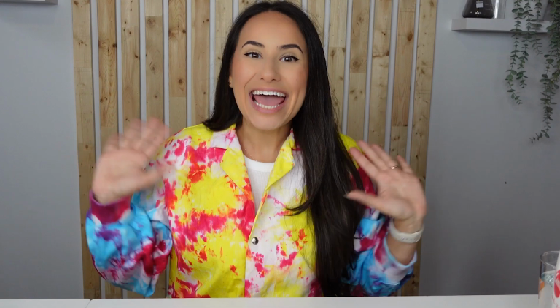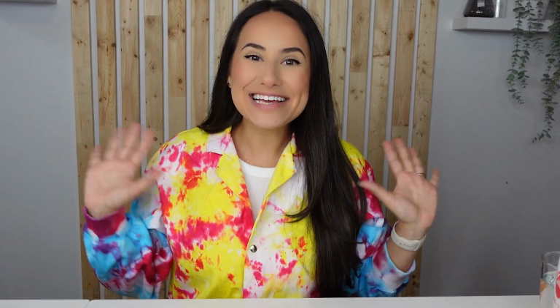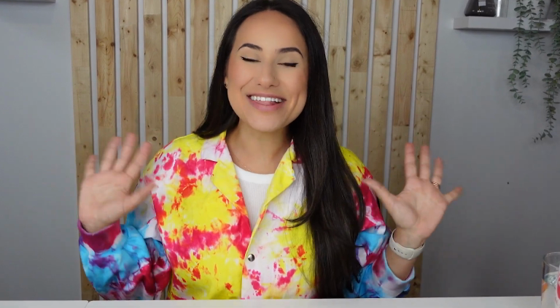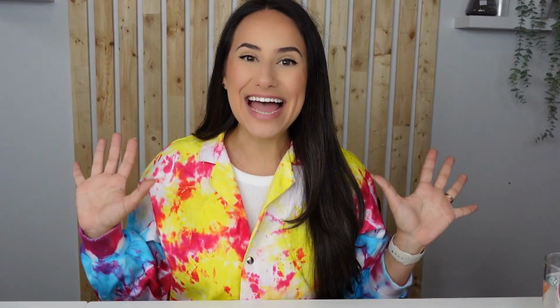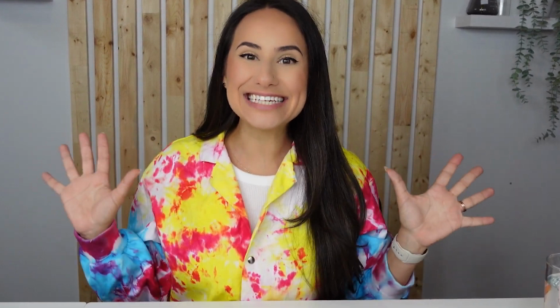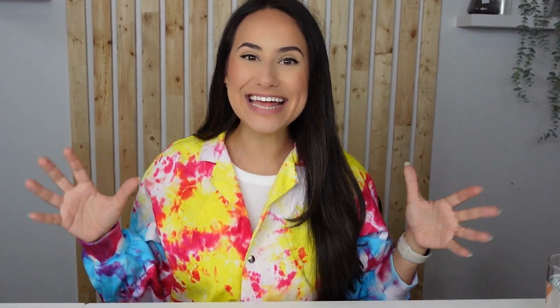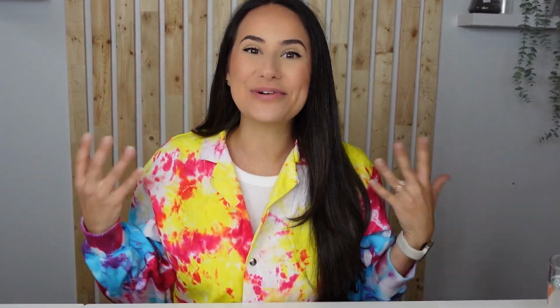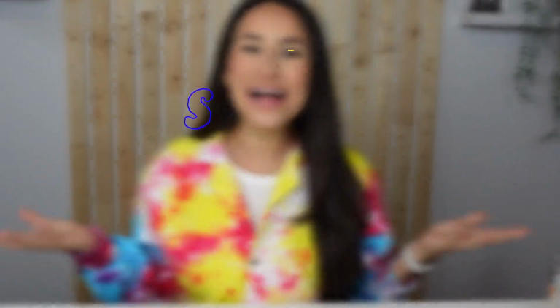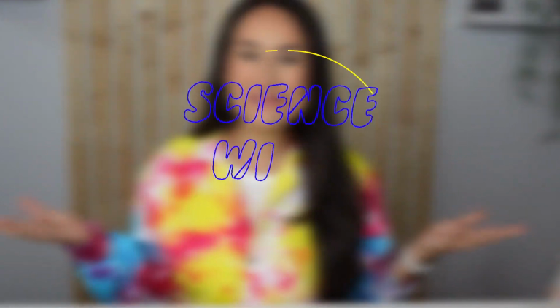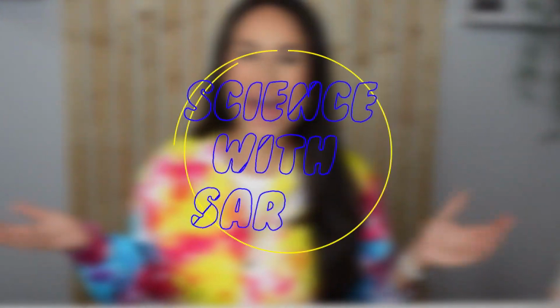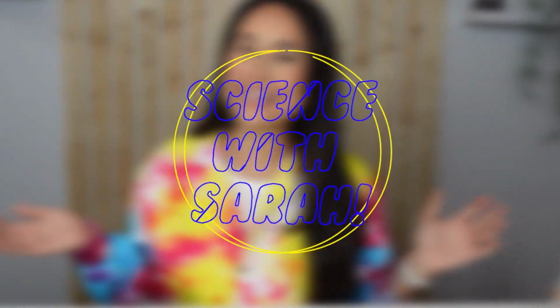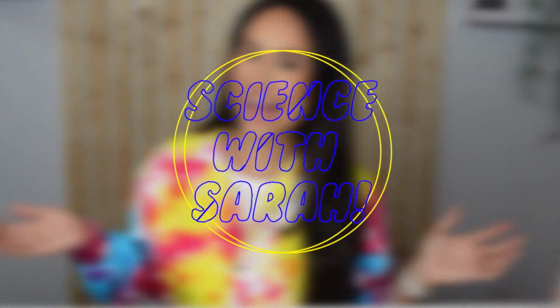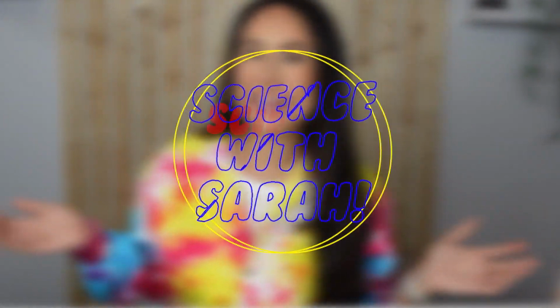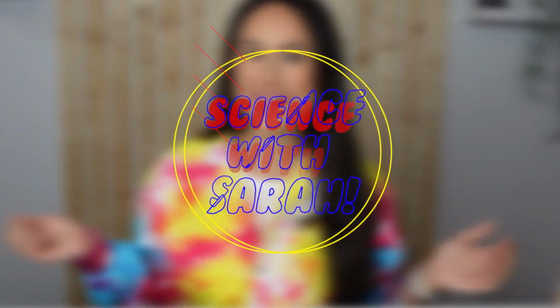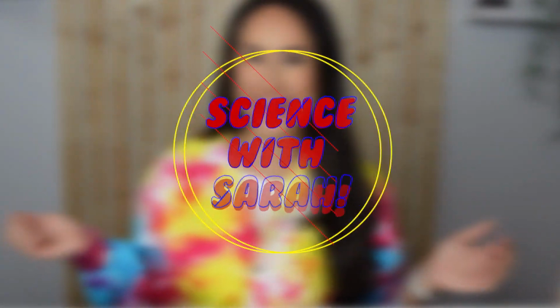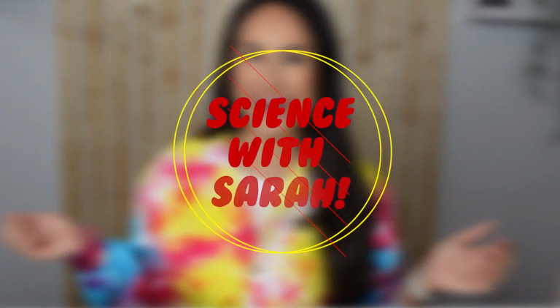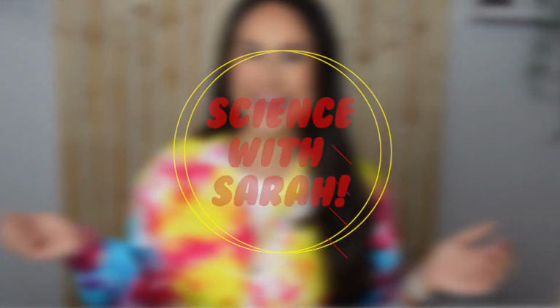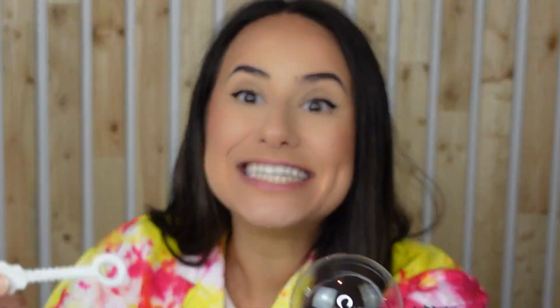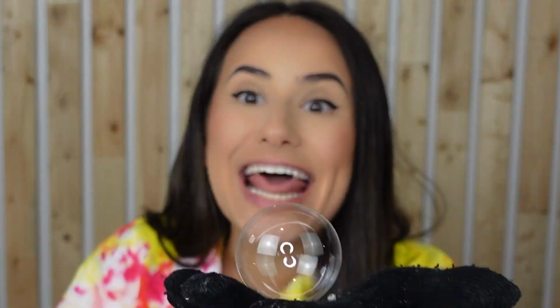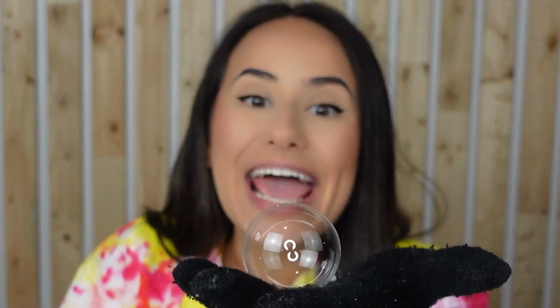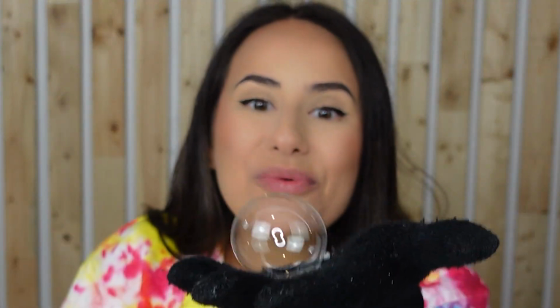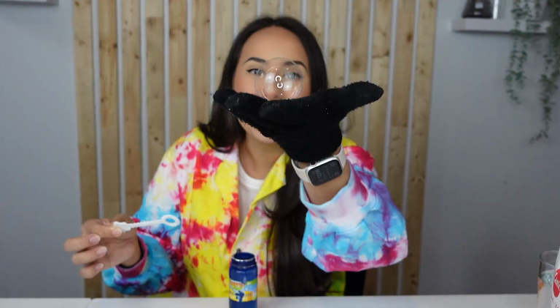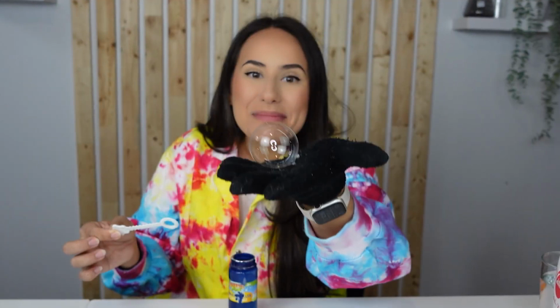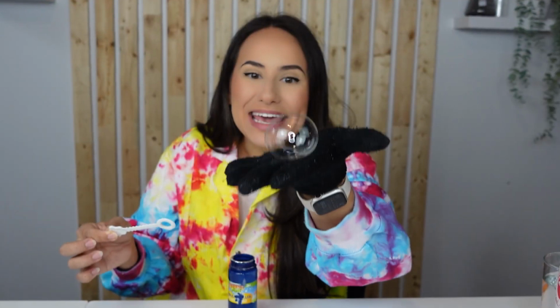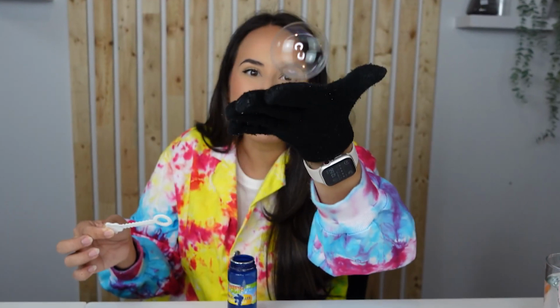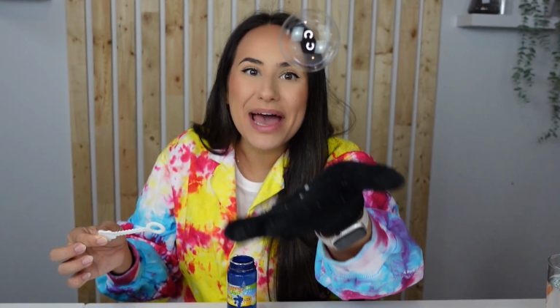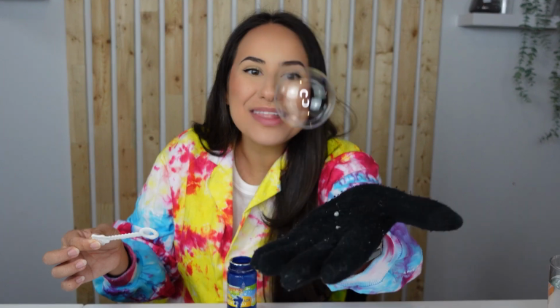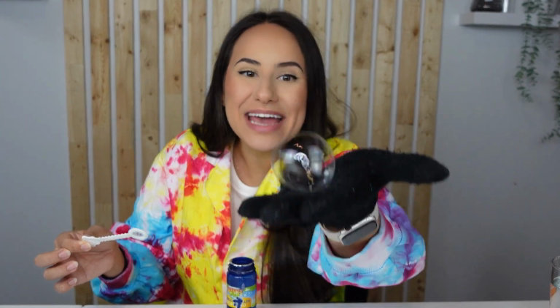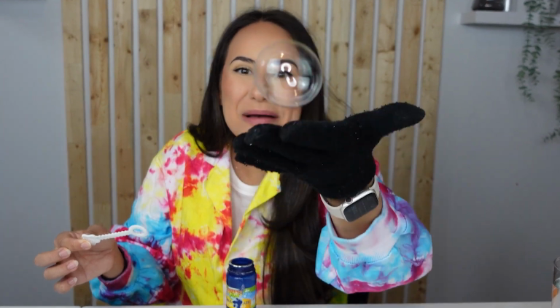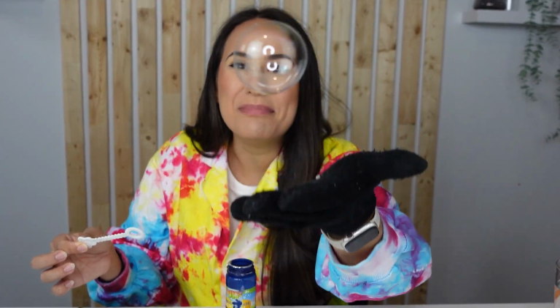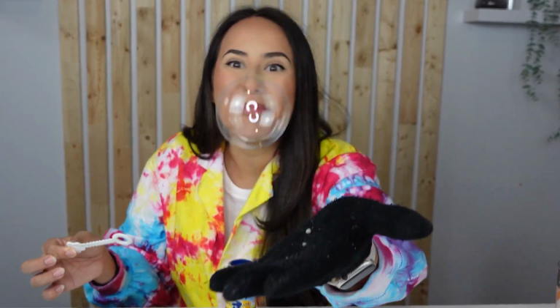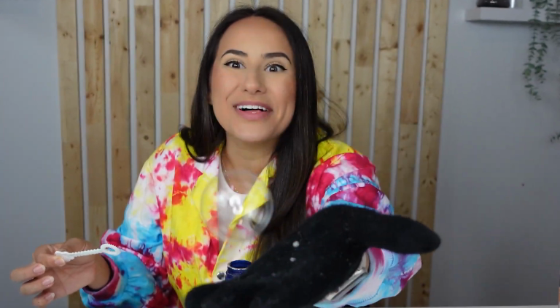Hey little scientists! Welcome back to Science with Sarah. Today we're making bouncing bubbles.